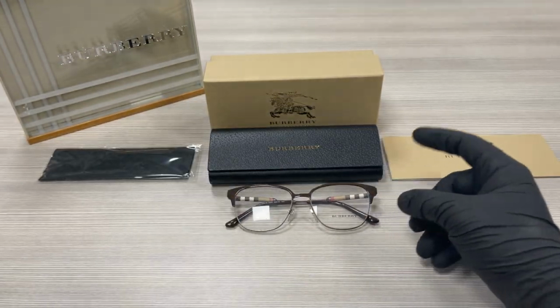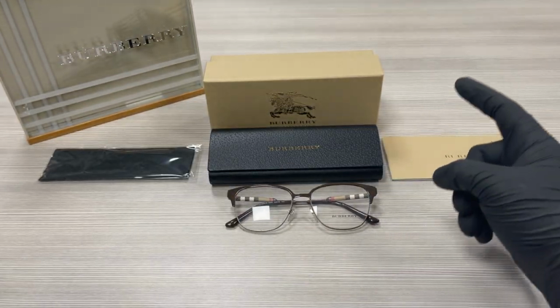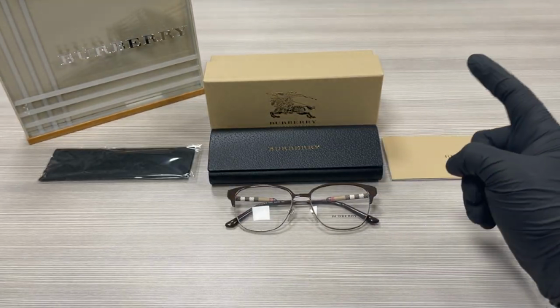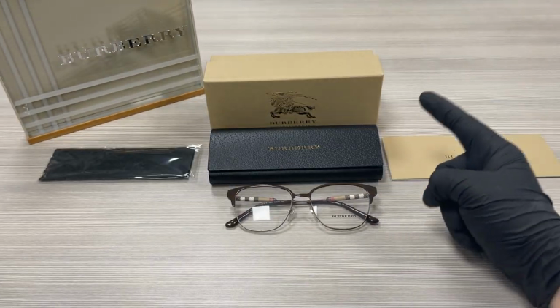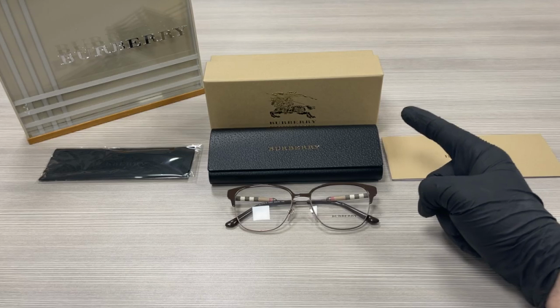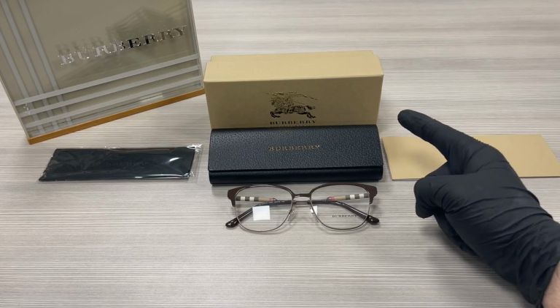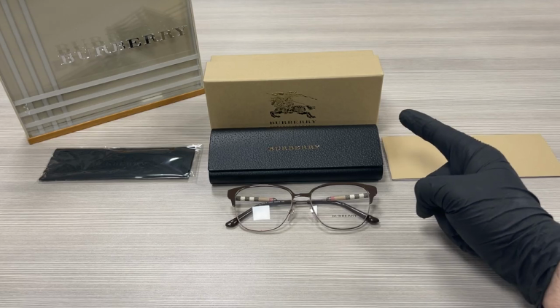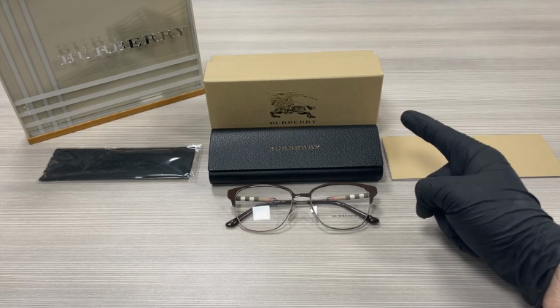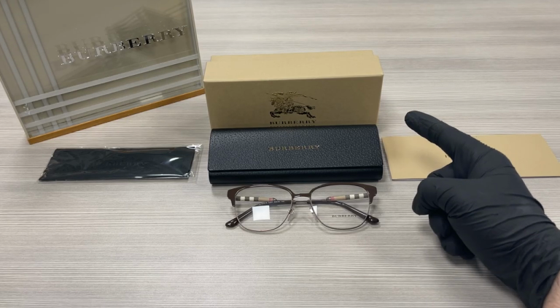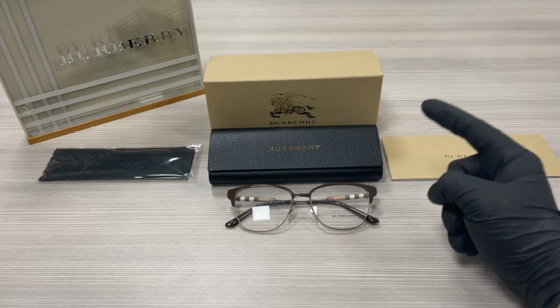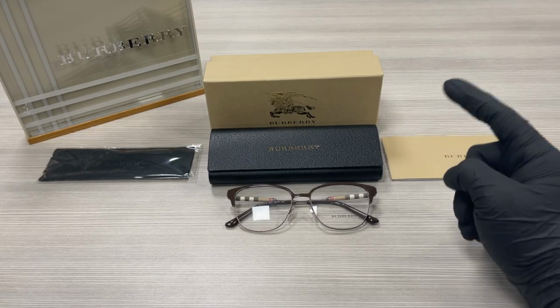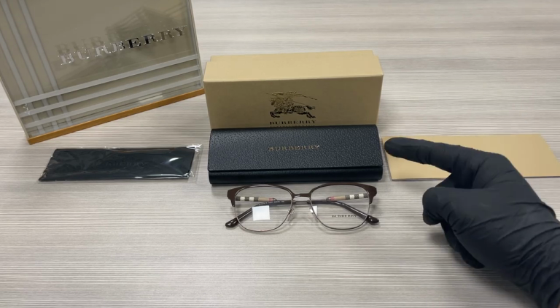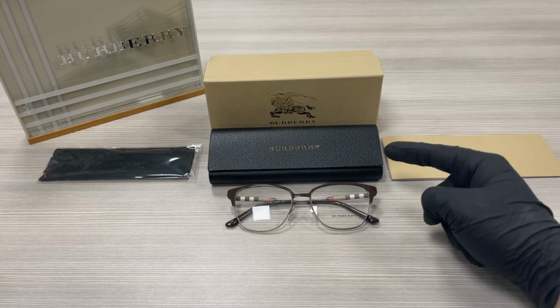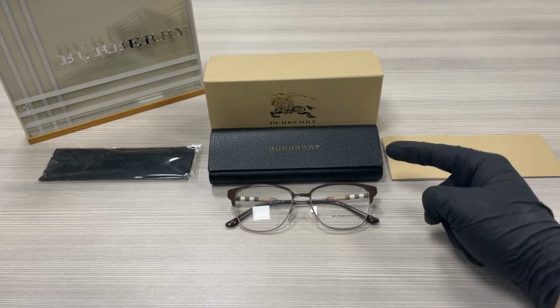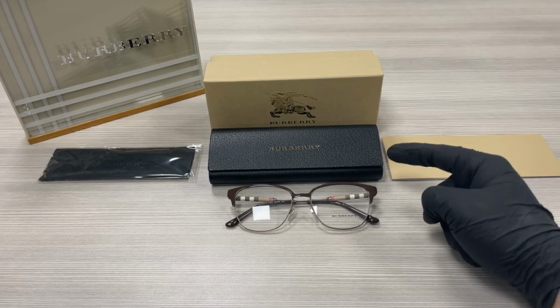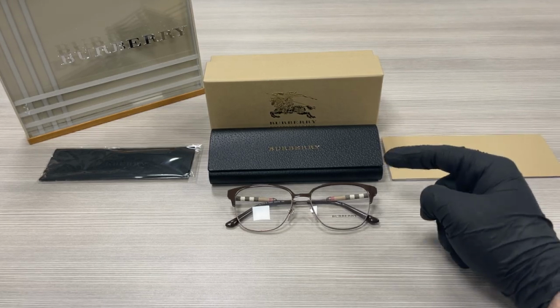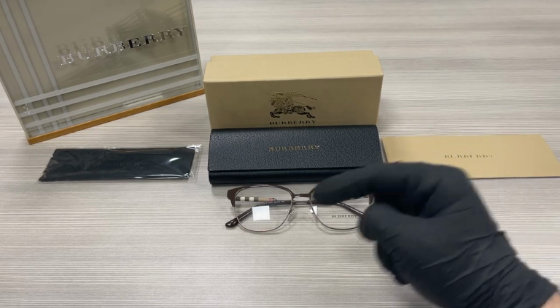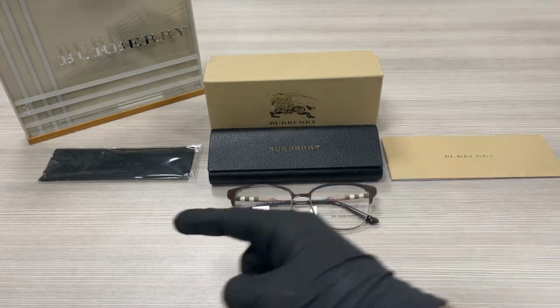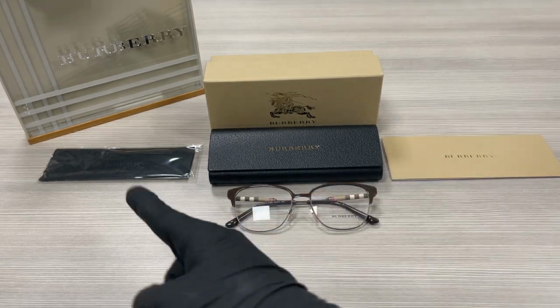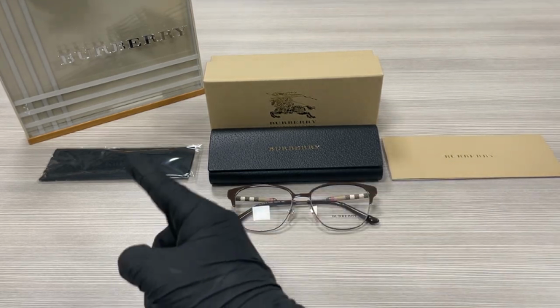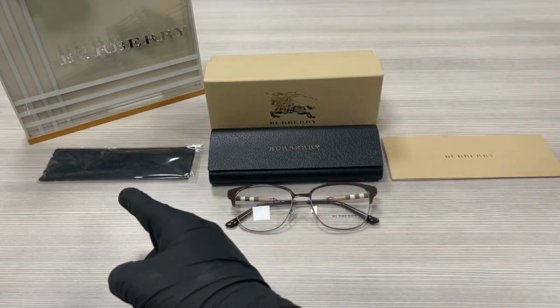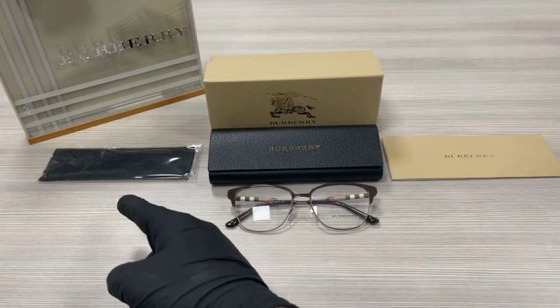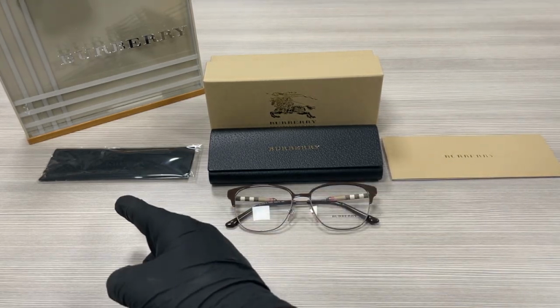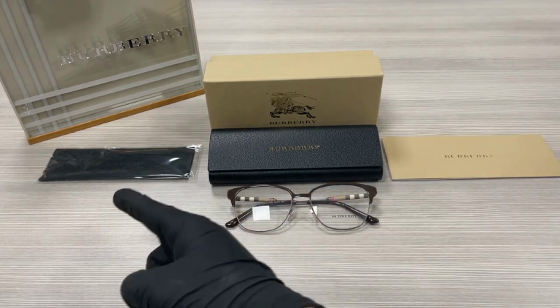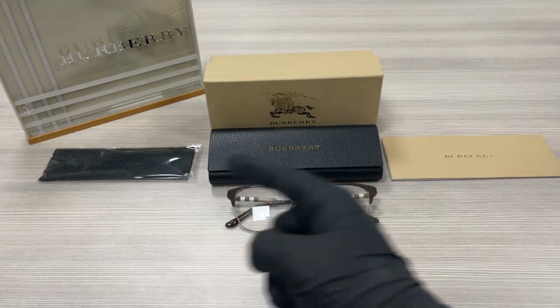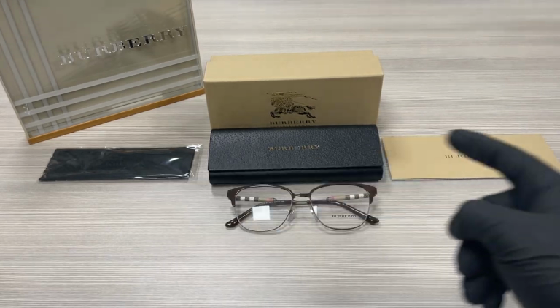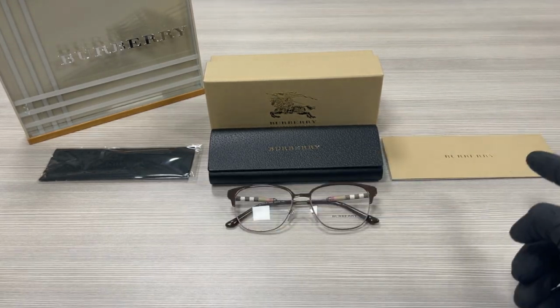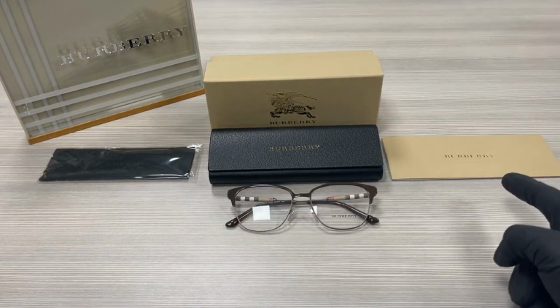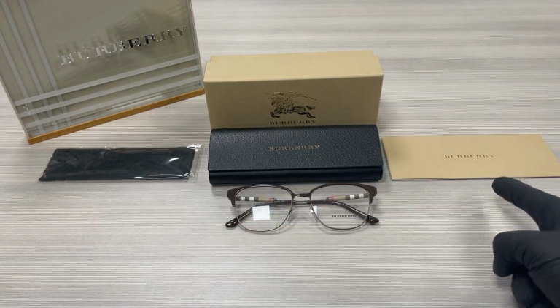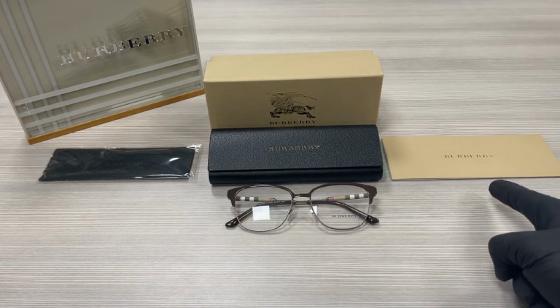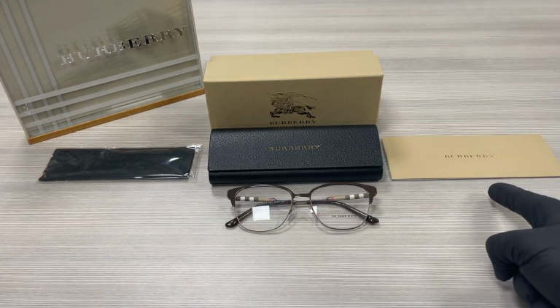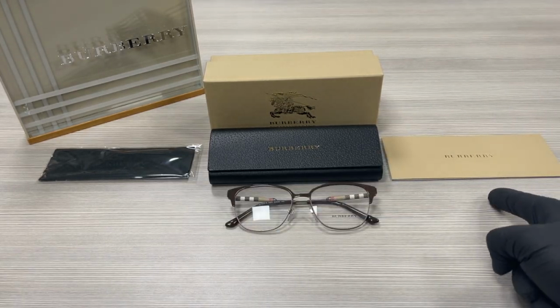Up here we have a Burberry gift box, a case to put your glasses in, a microfiber cleaning cloth, and an authenticity booklet.